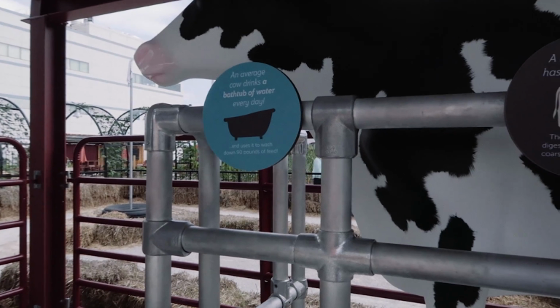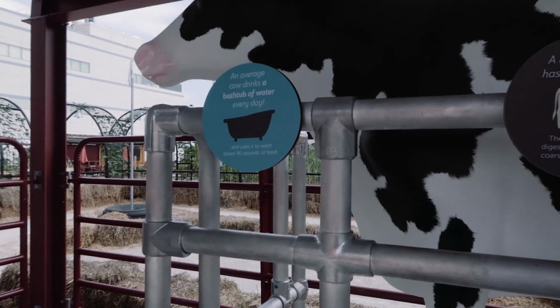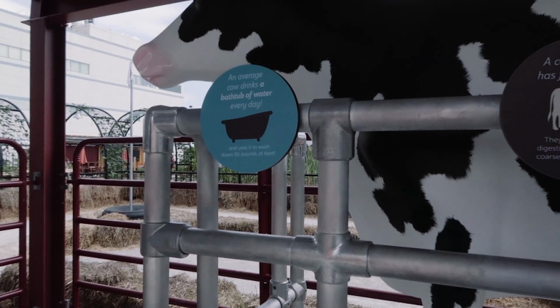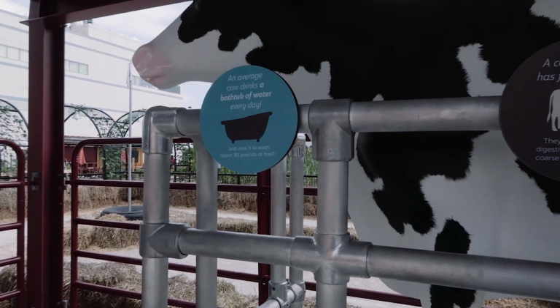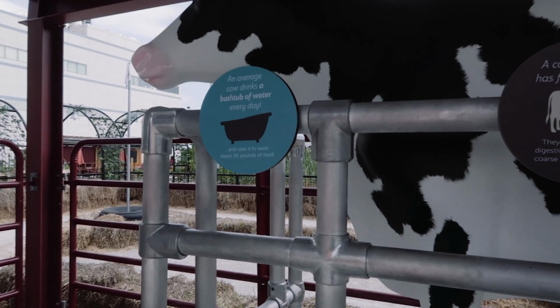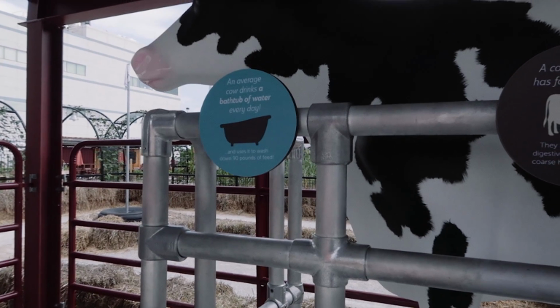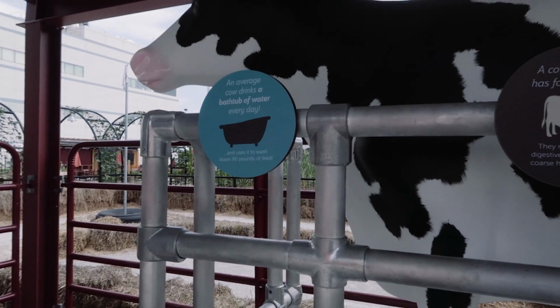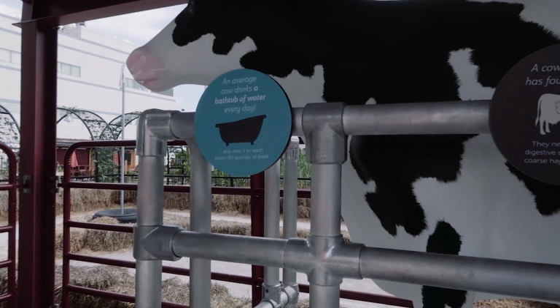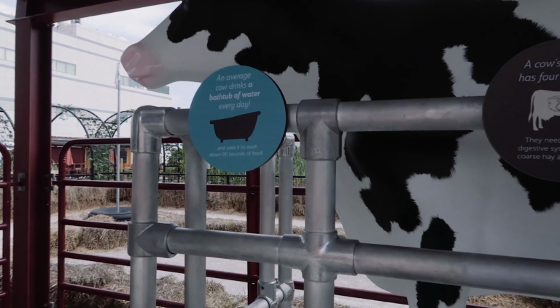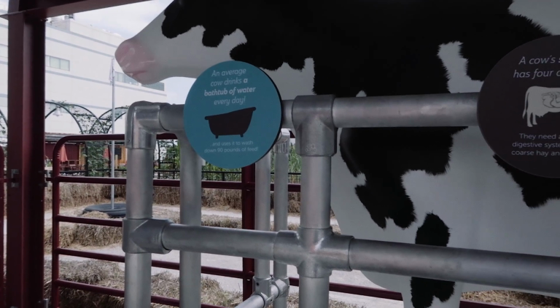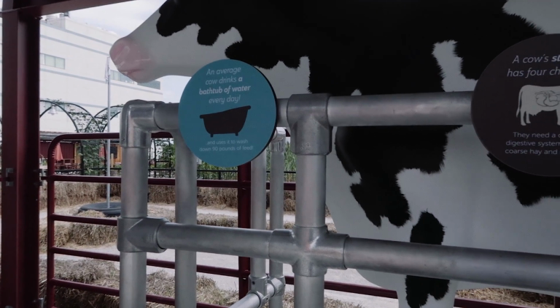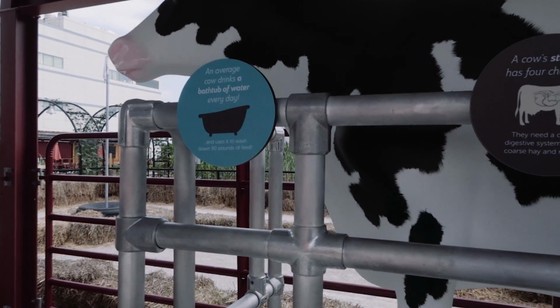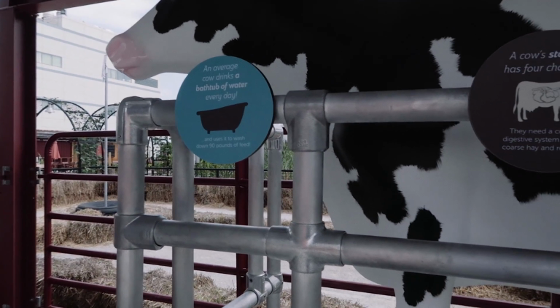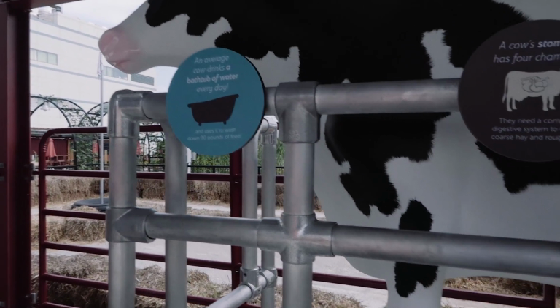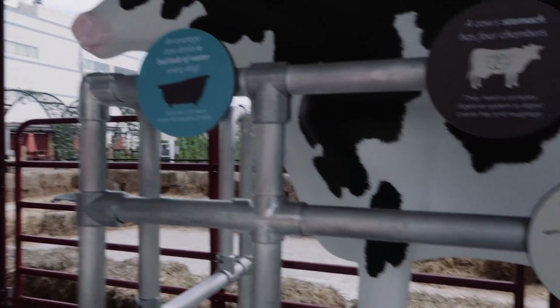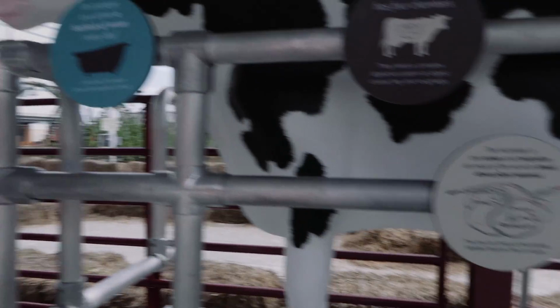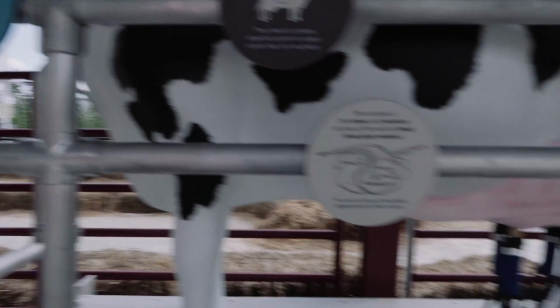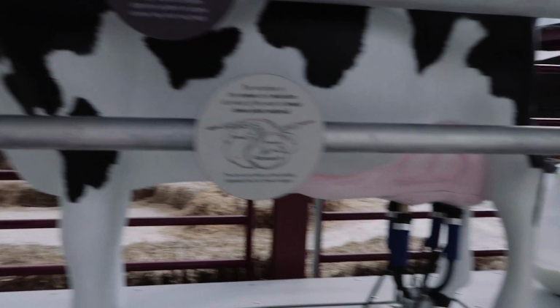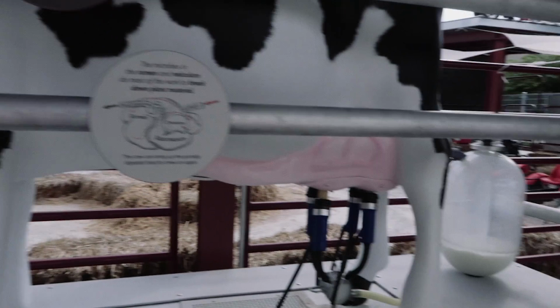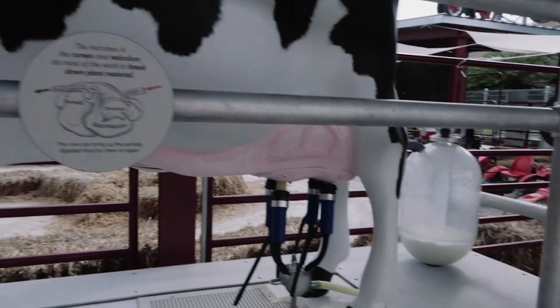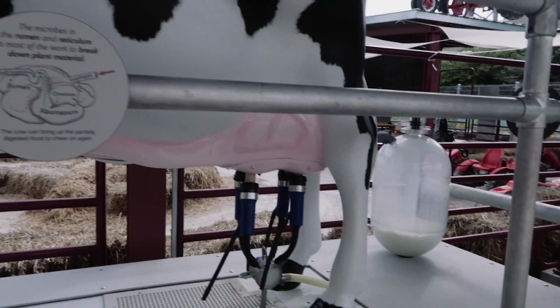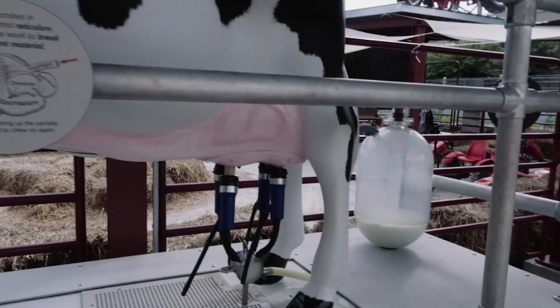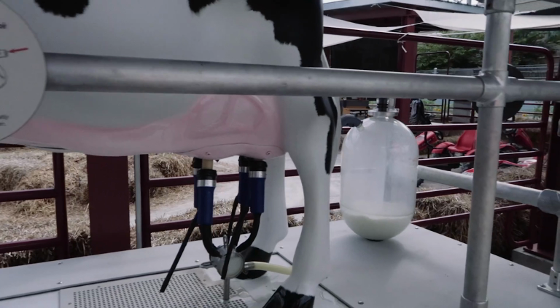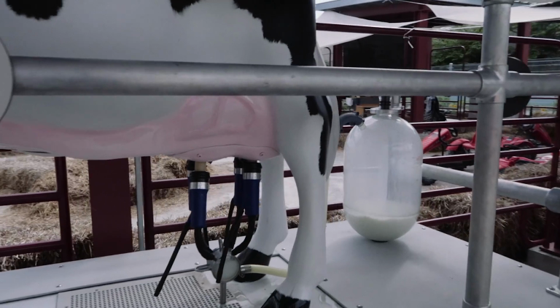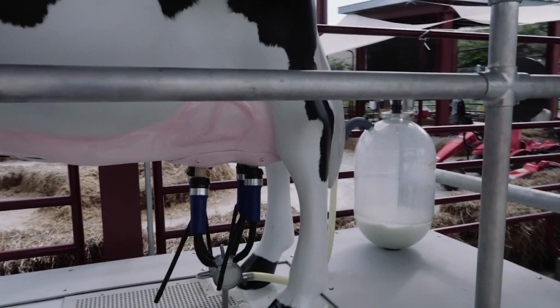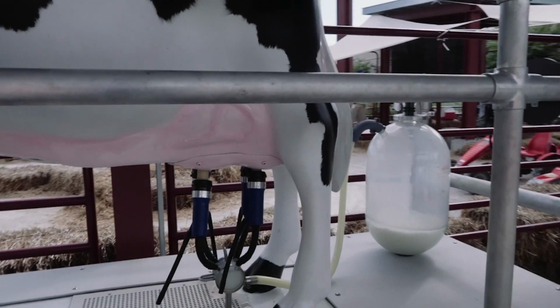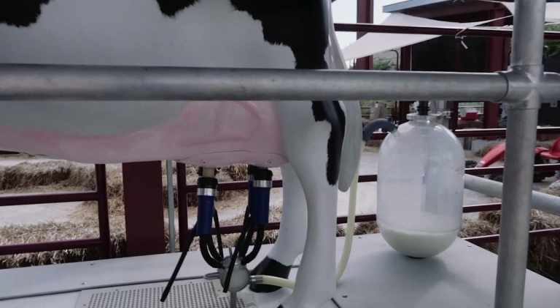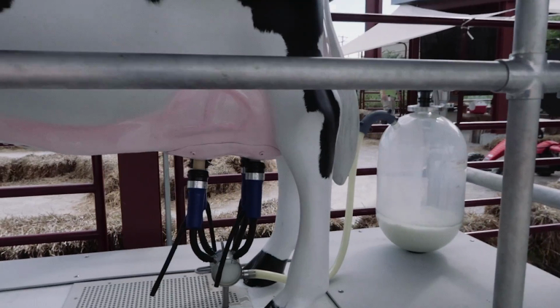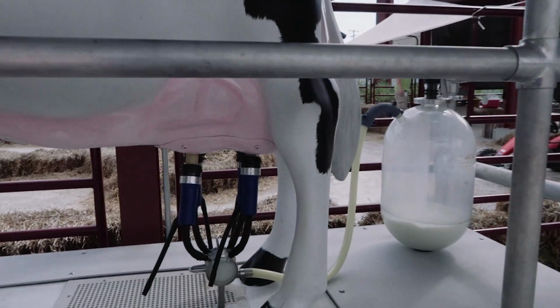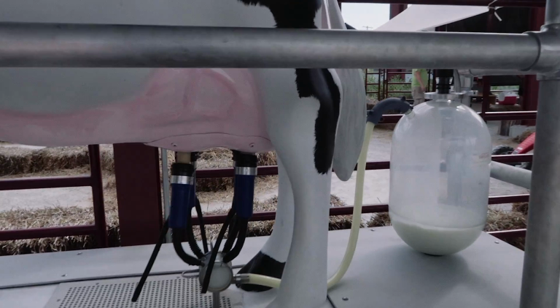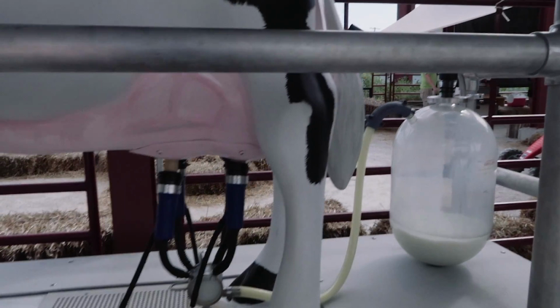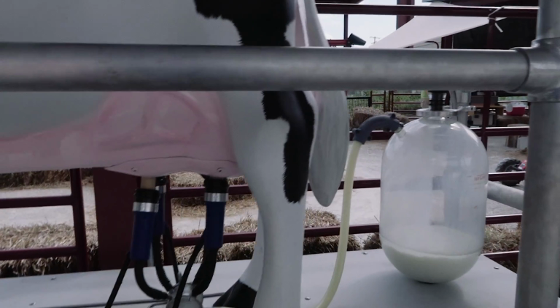Every day a cow drinks a bathtub full of water, and this is how milk comes out.